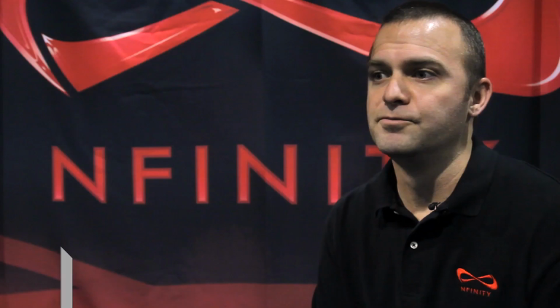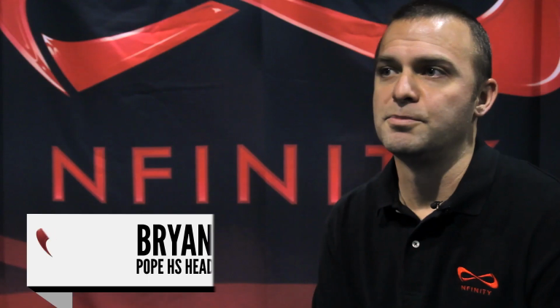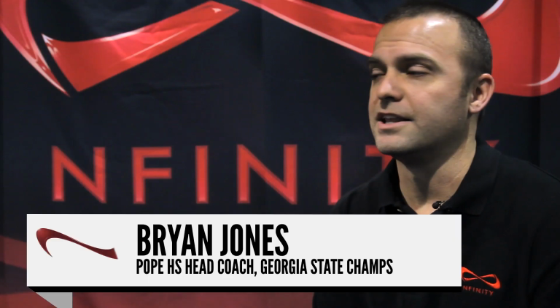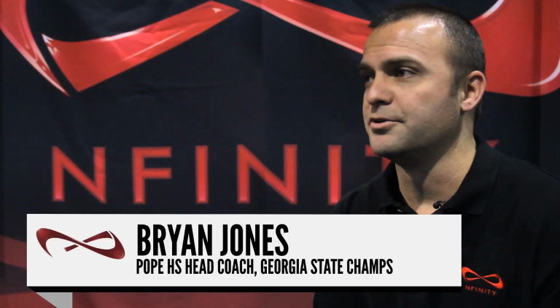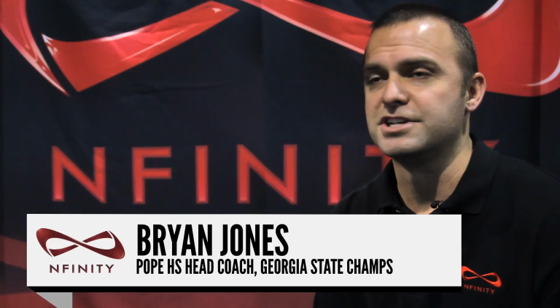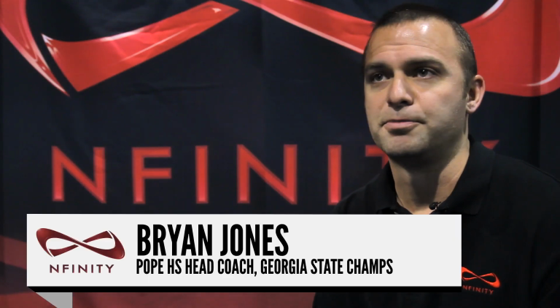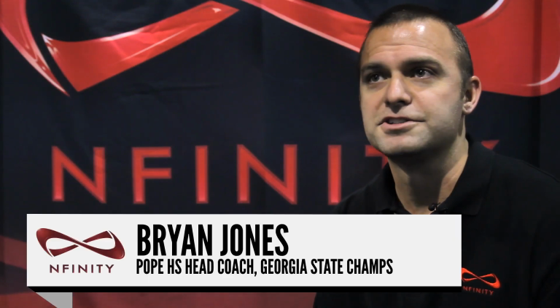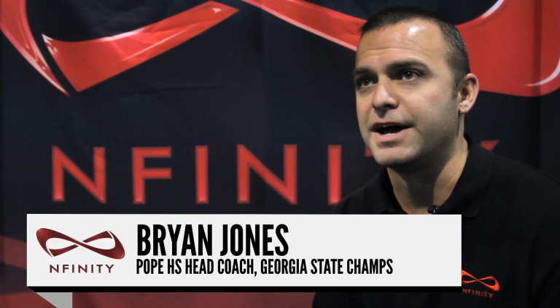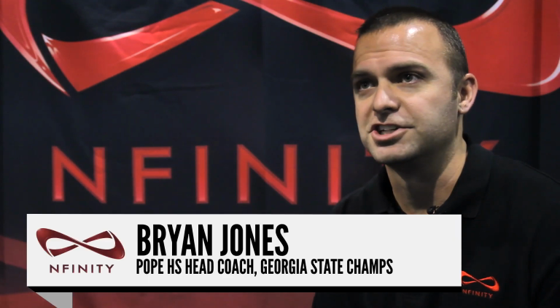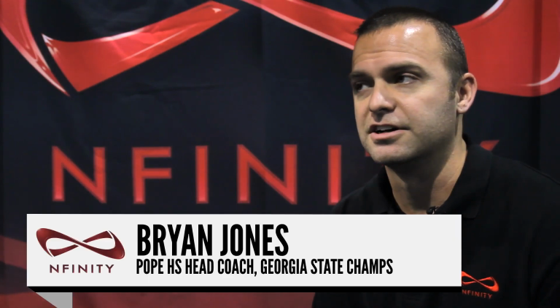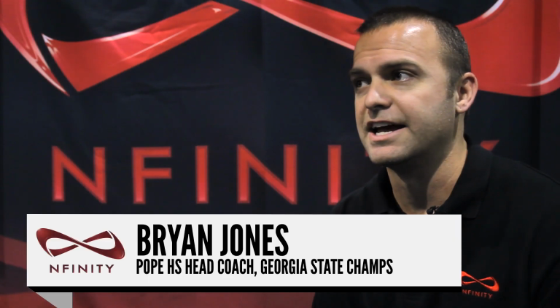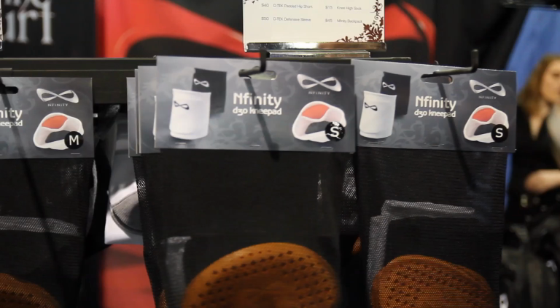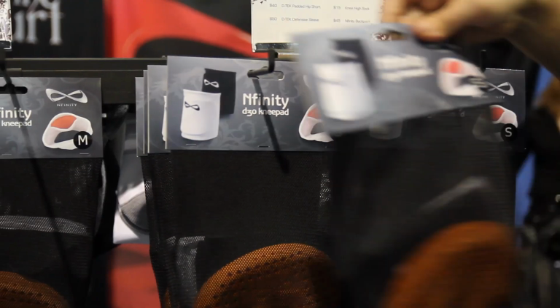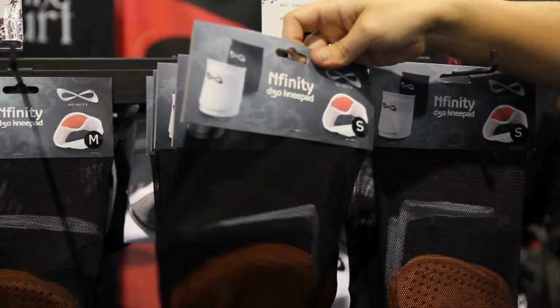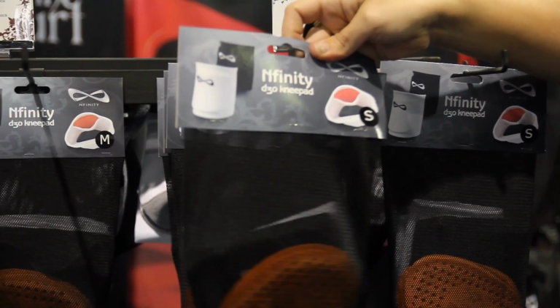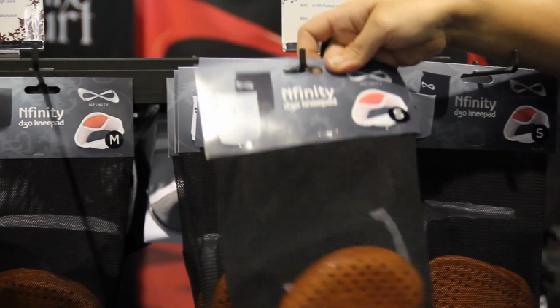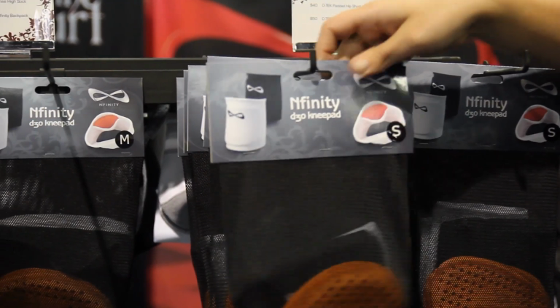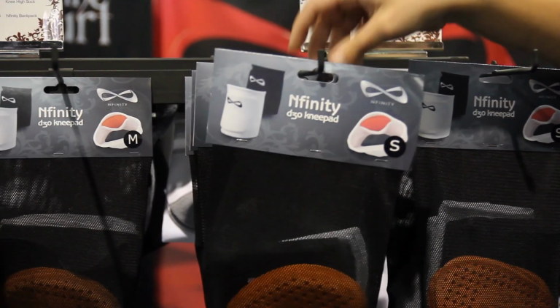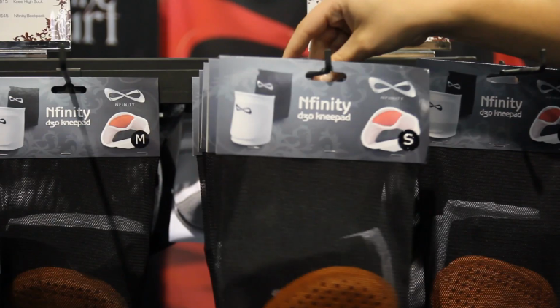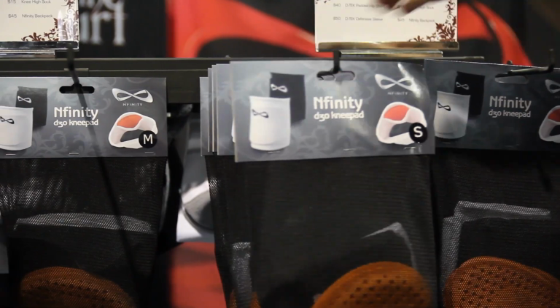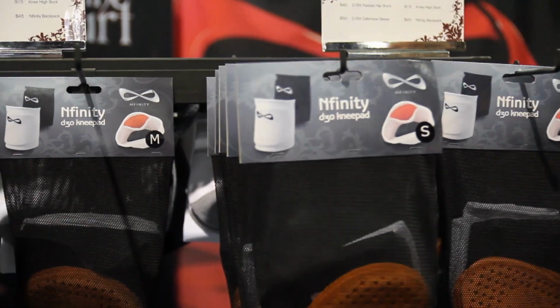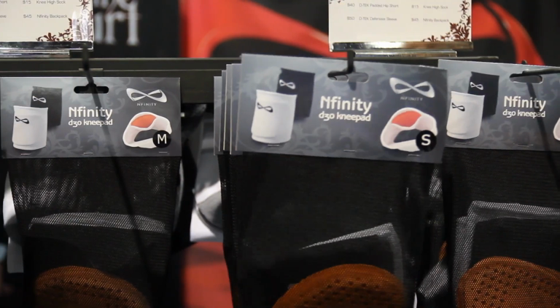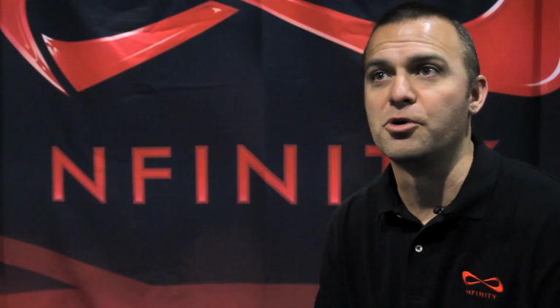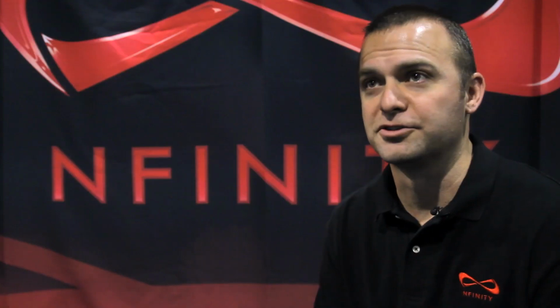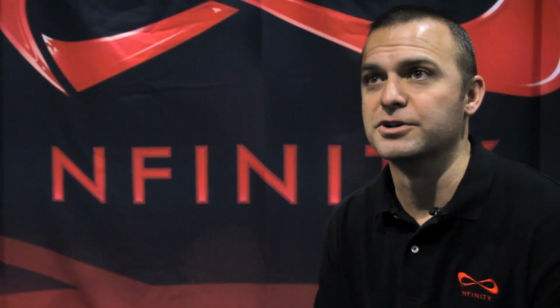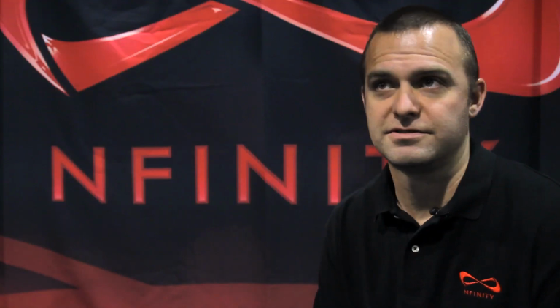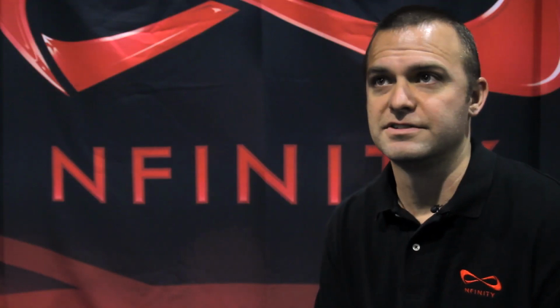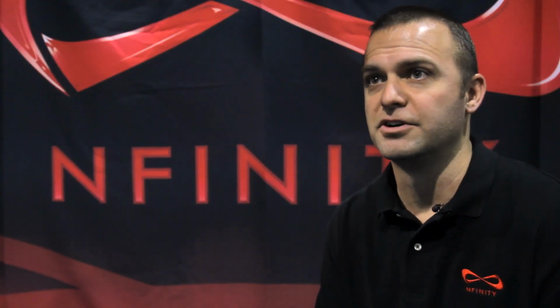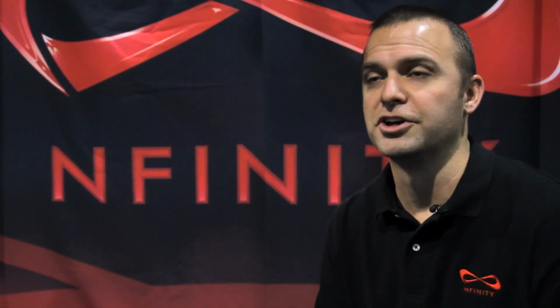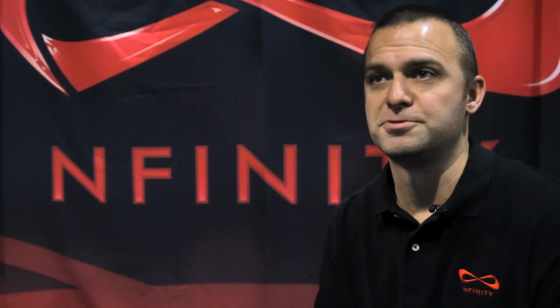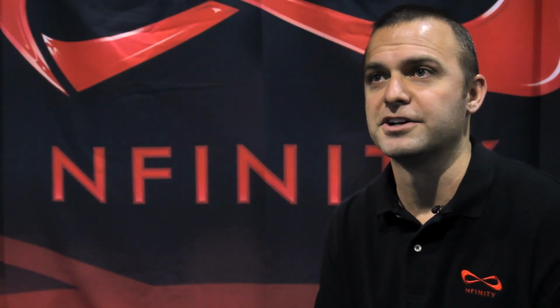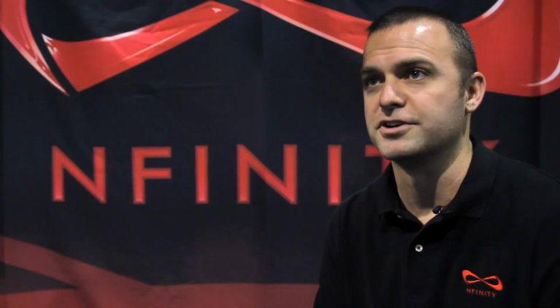We played a lot of really tough opponents this past year, and being able to just step out there knowing that Infinity had her back the whole way through was a really good experience for us.